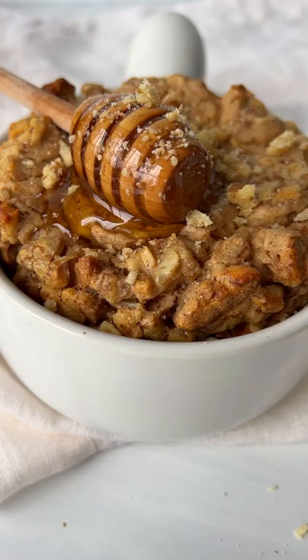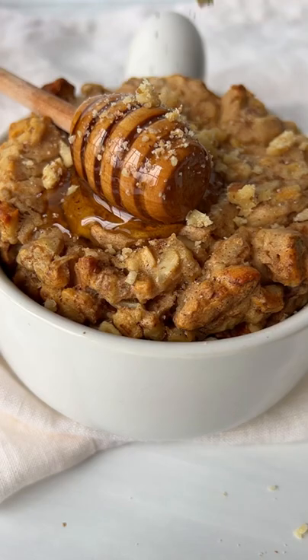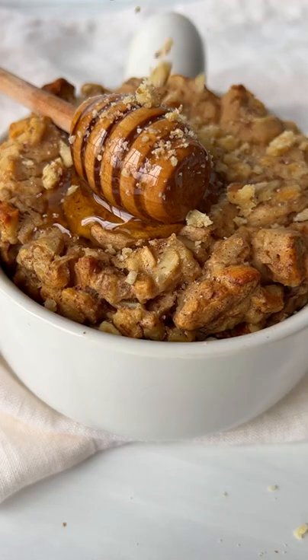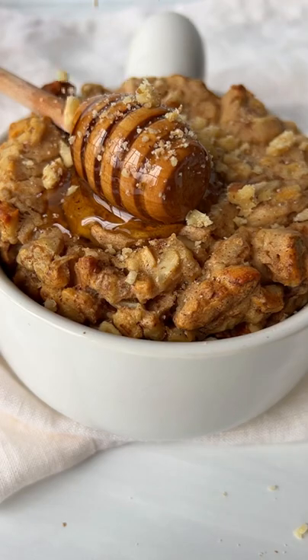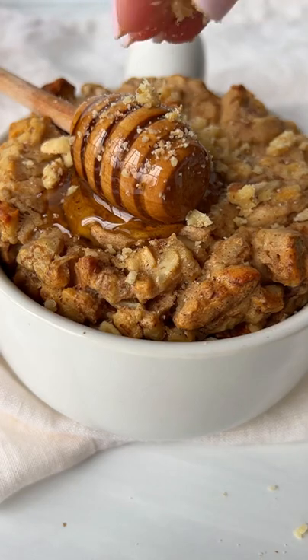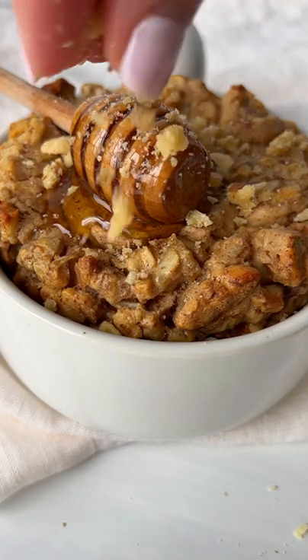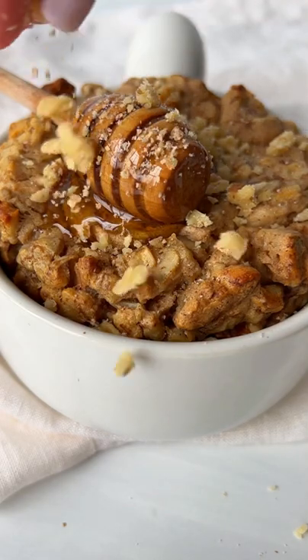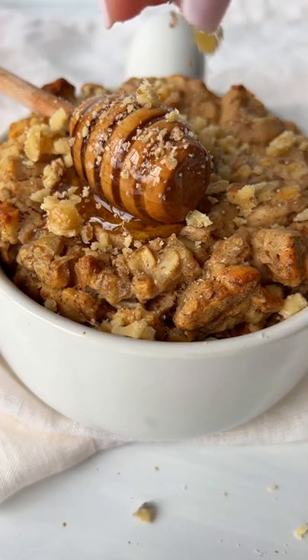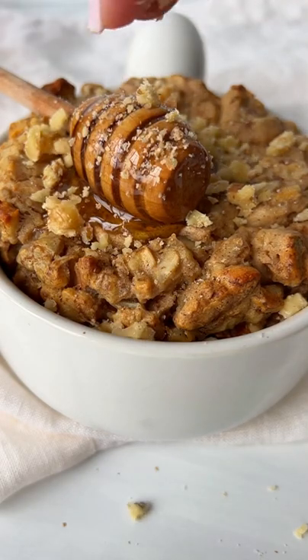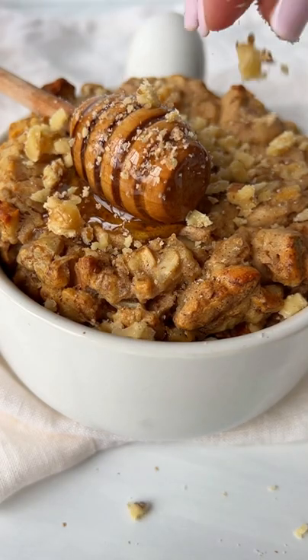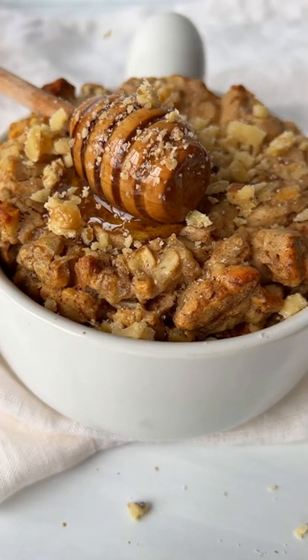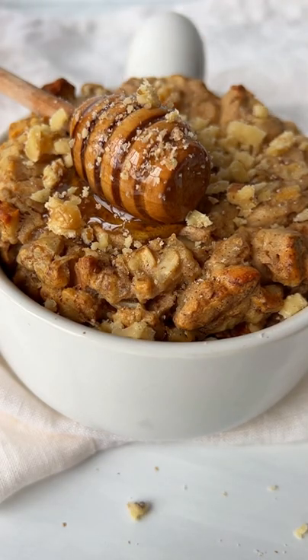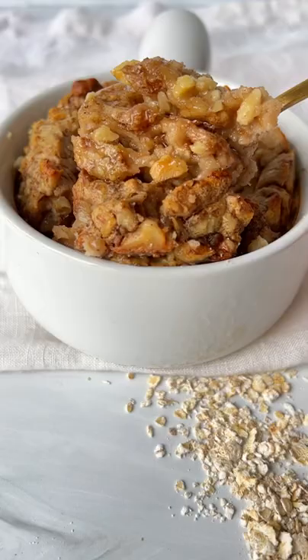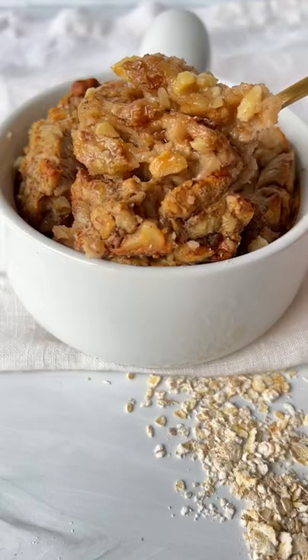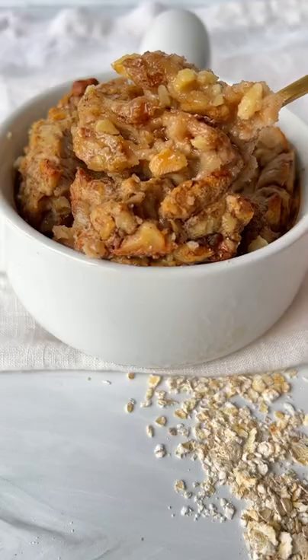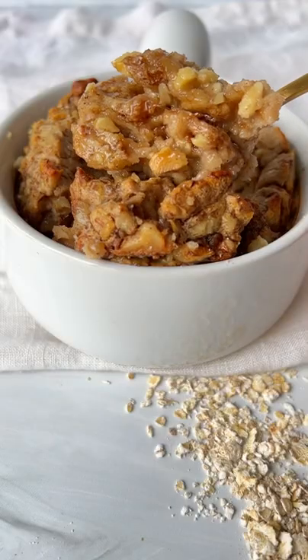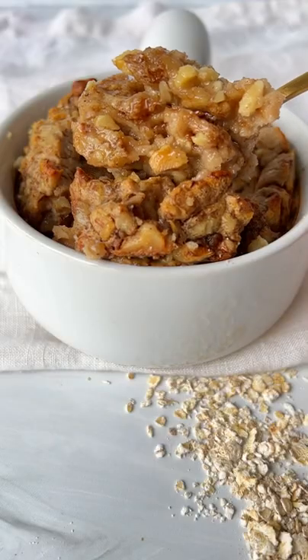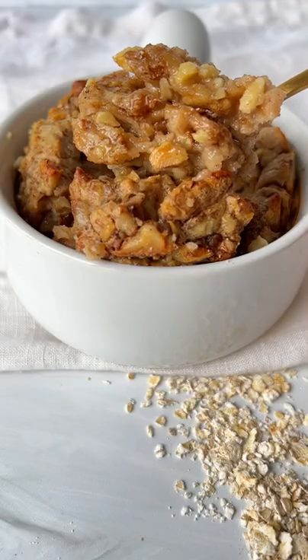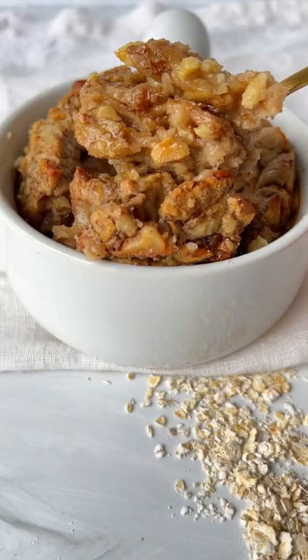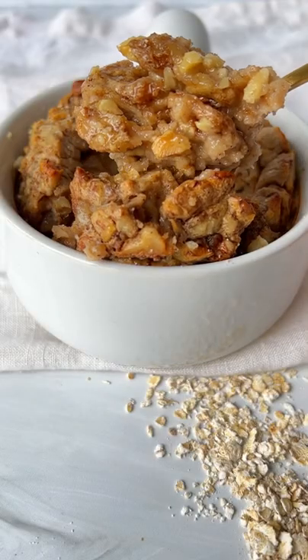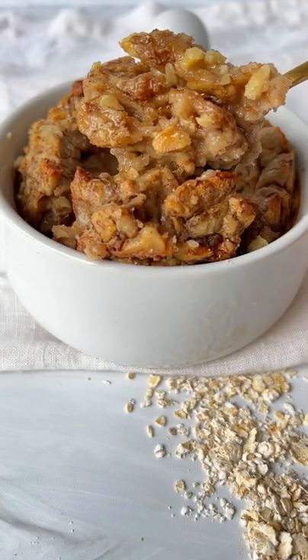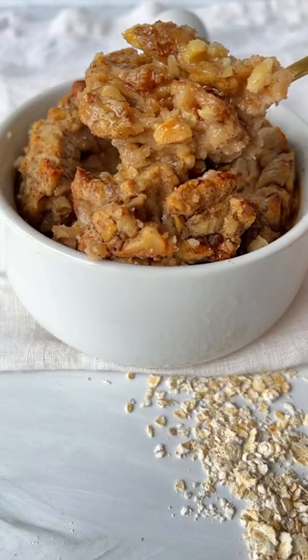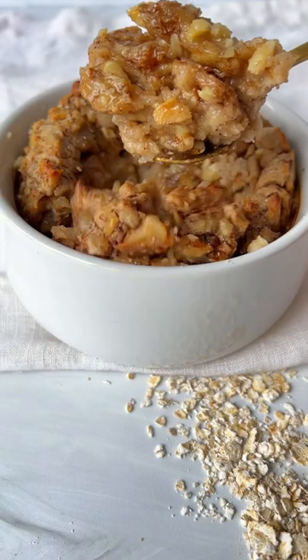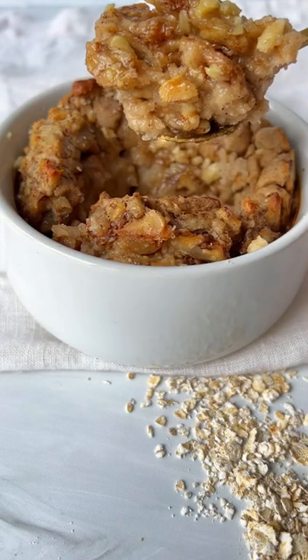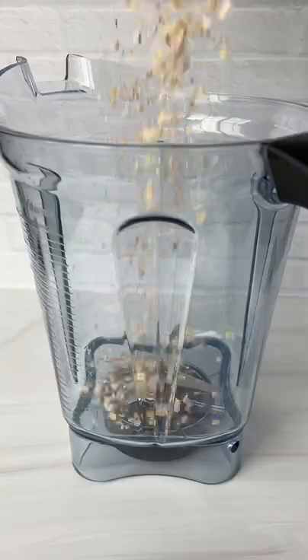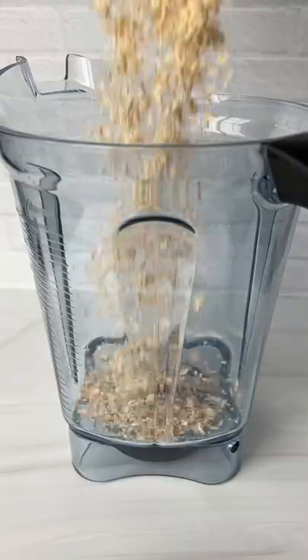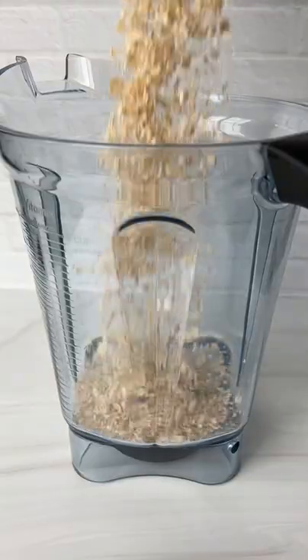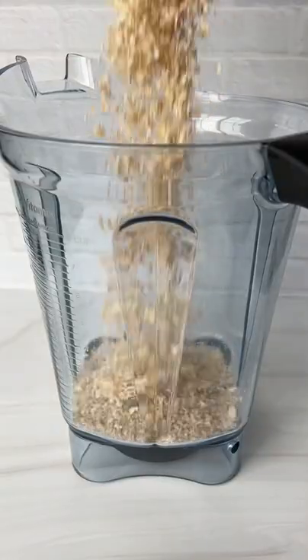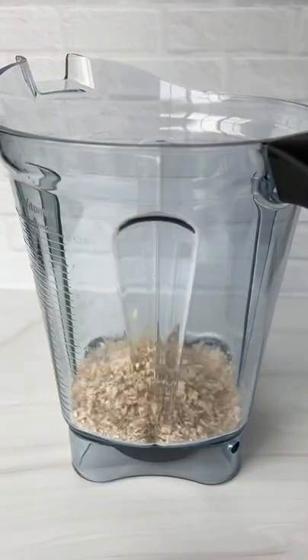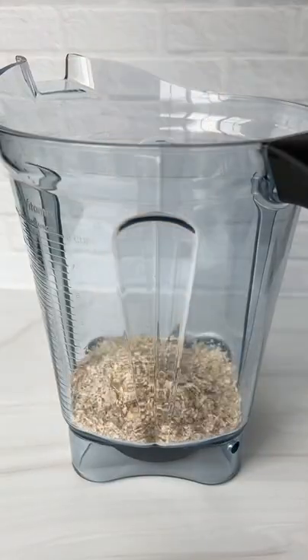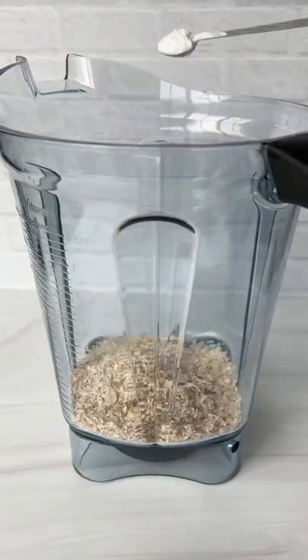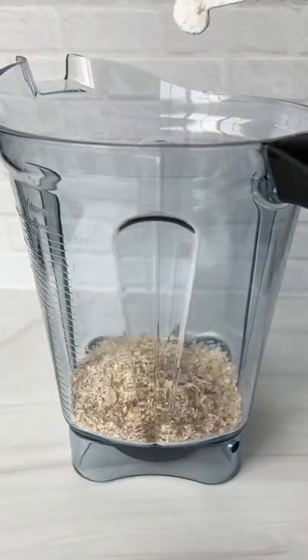If you can throw a few ingredients in a blender, you can make a healthier honey walnut oat cake. Let's go.